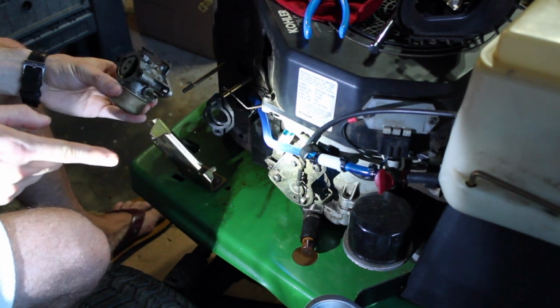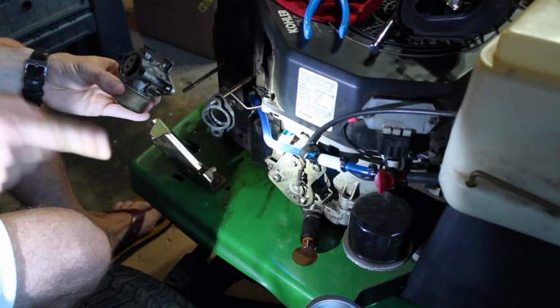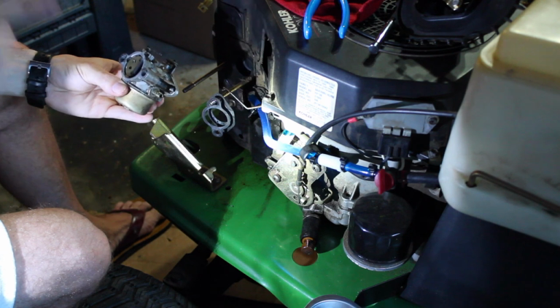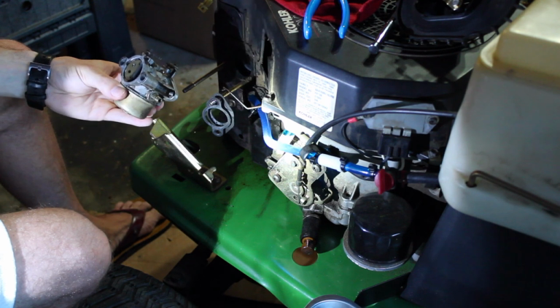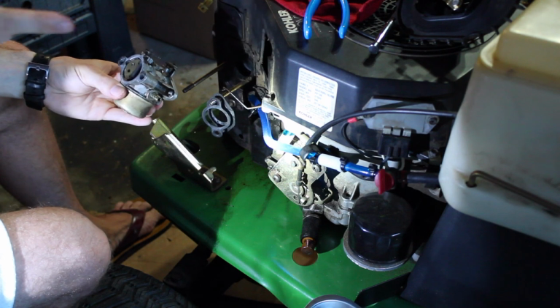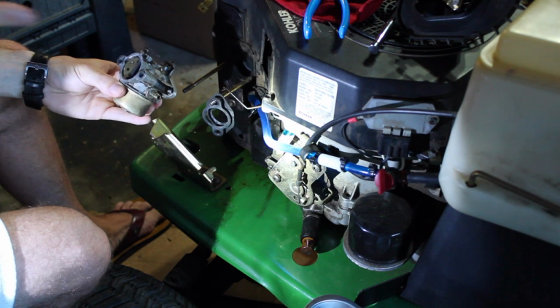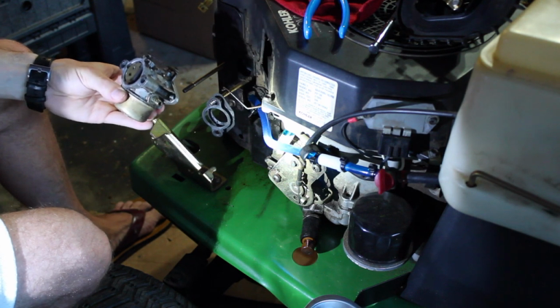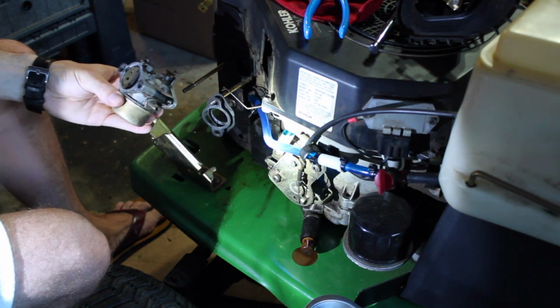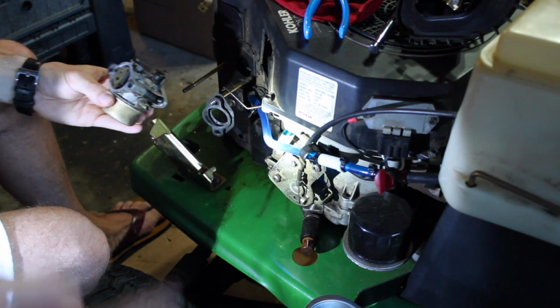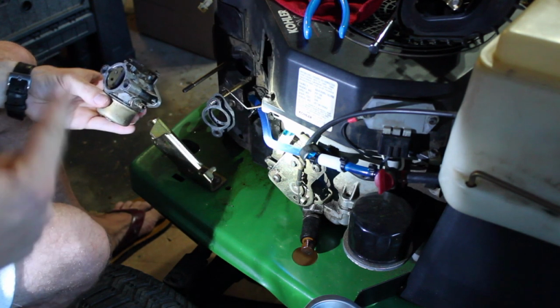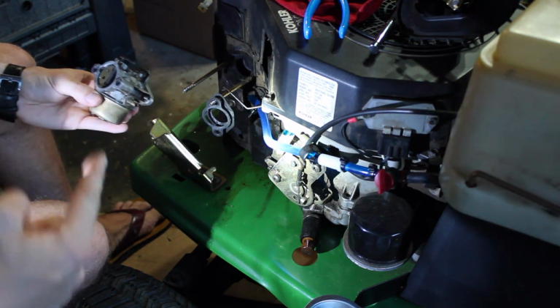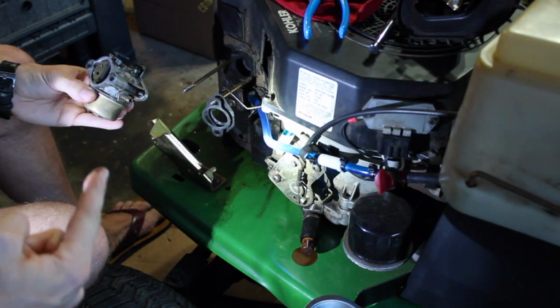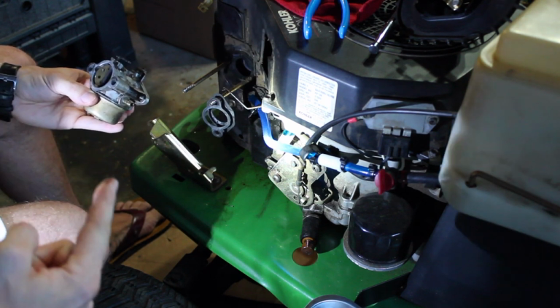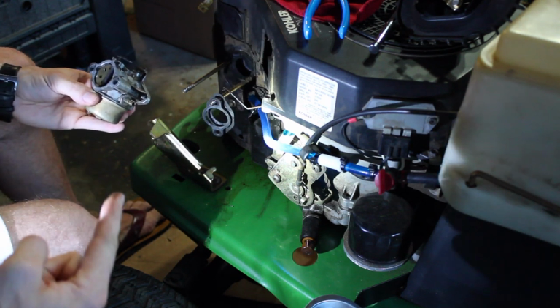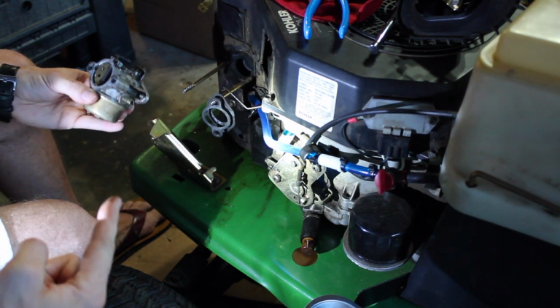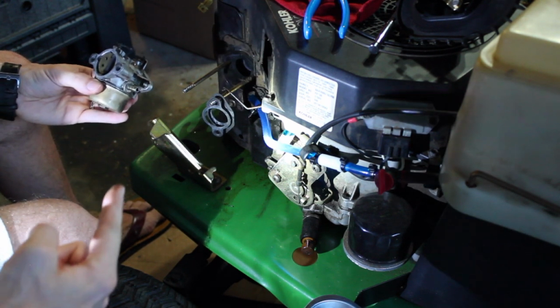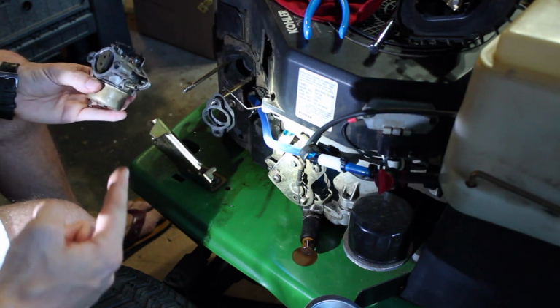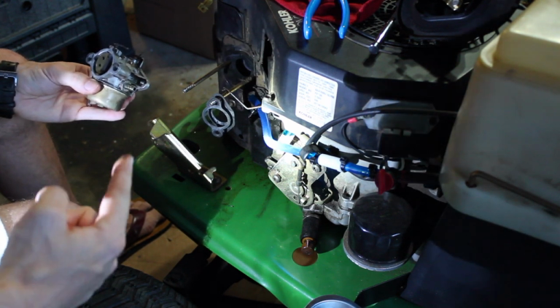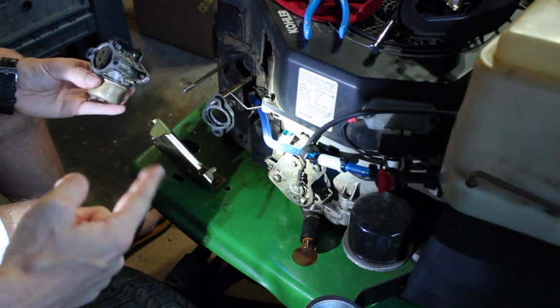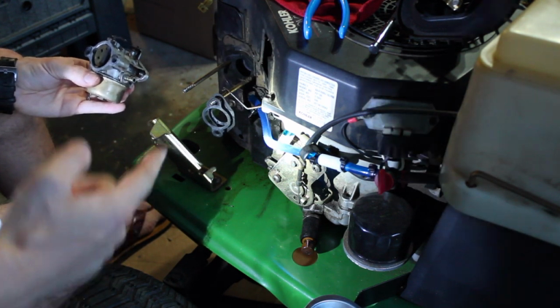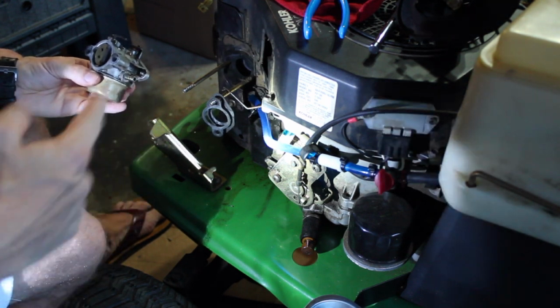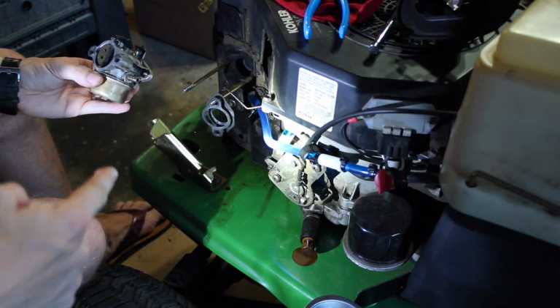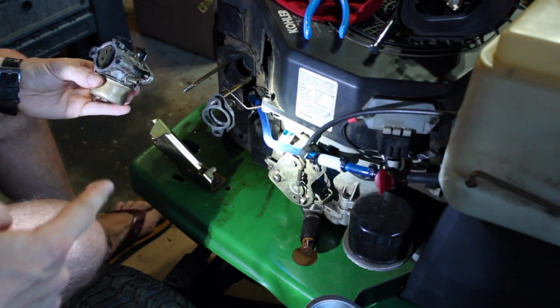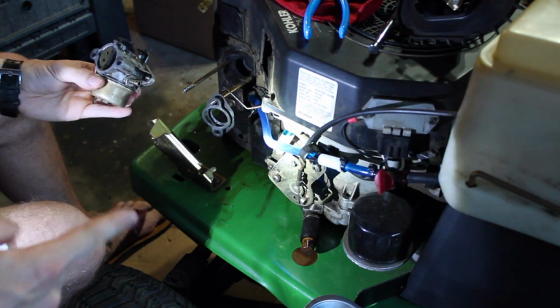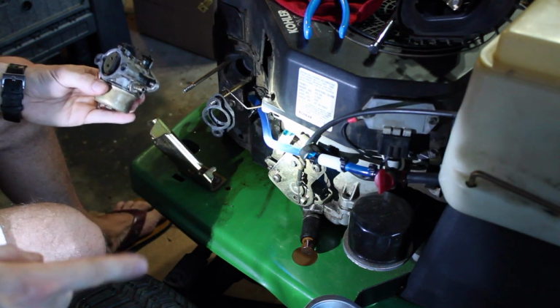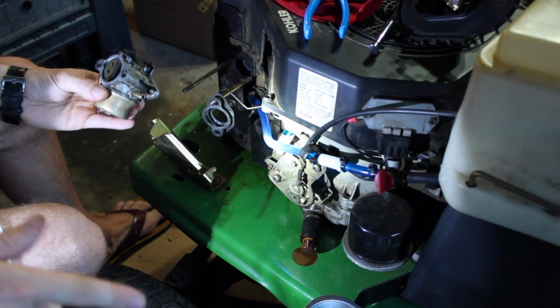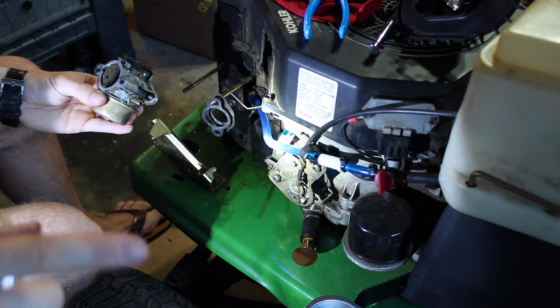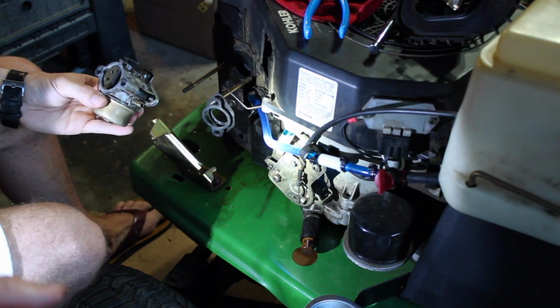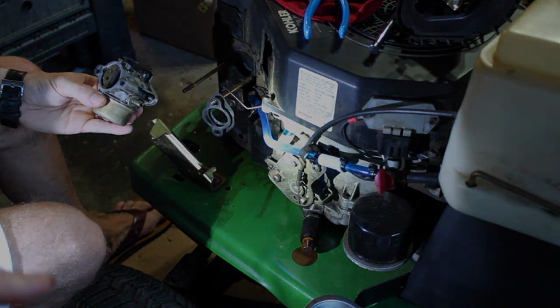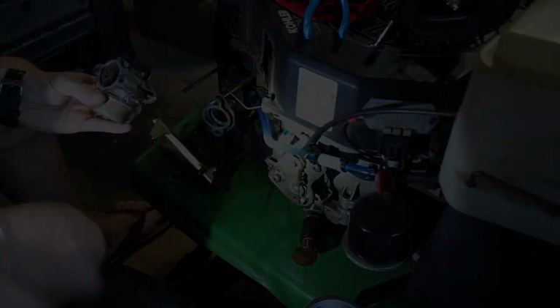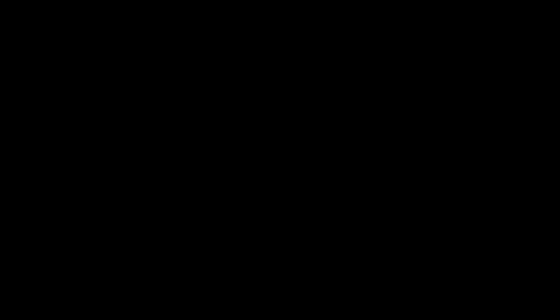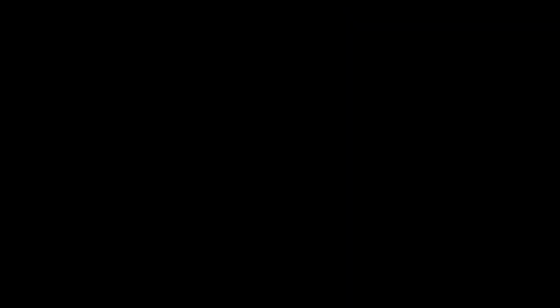We're going to go over to the workbench, take her apart and take a look at it.